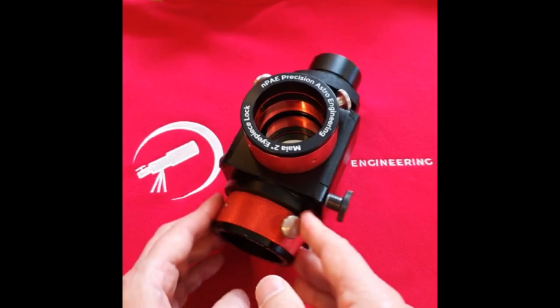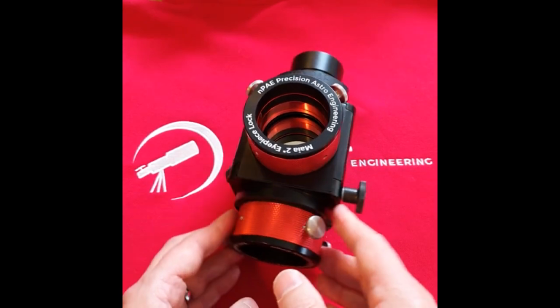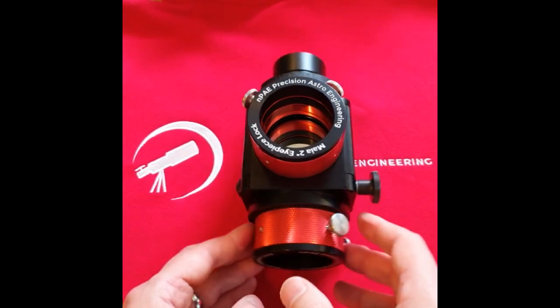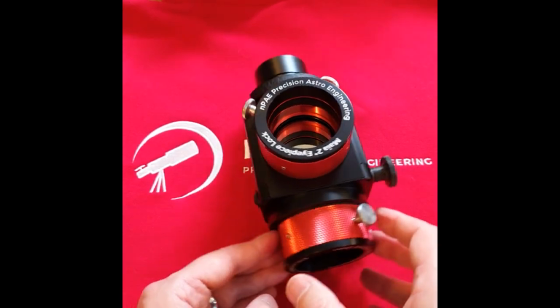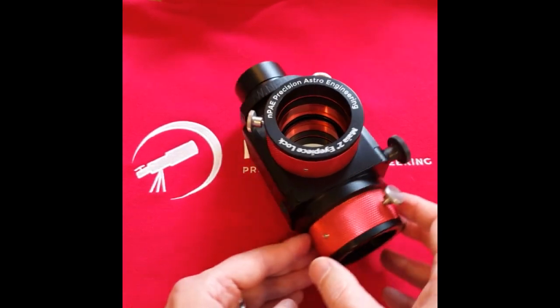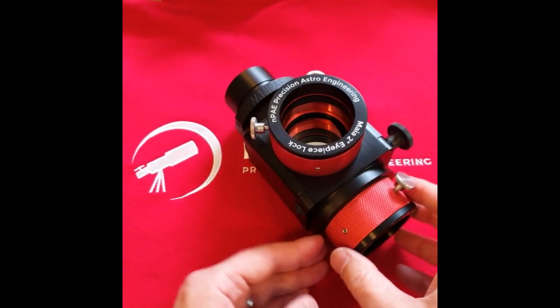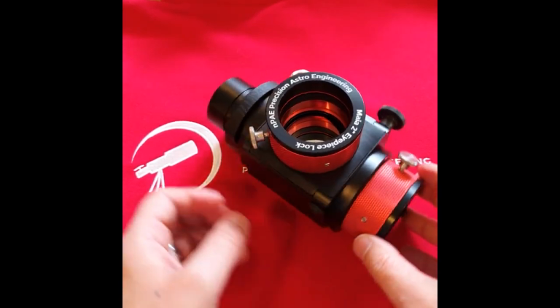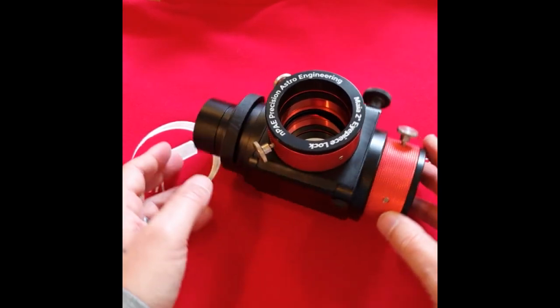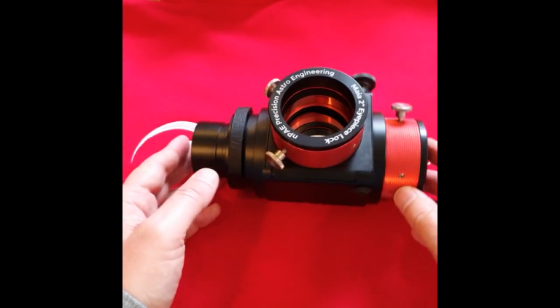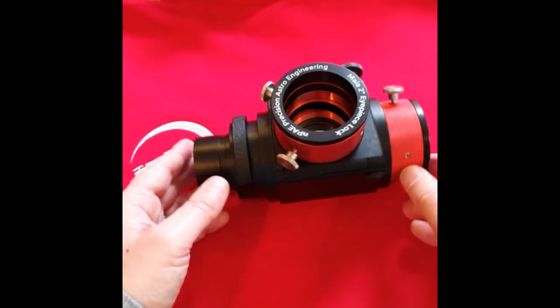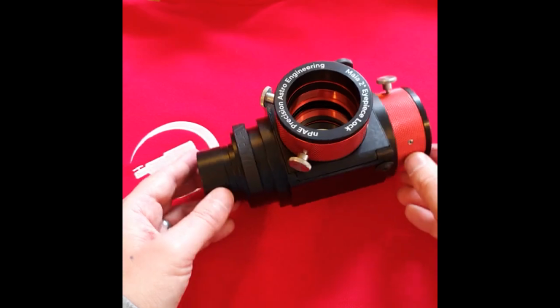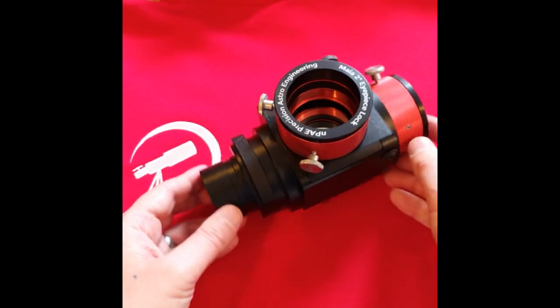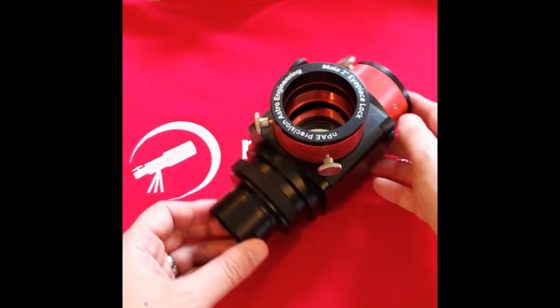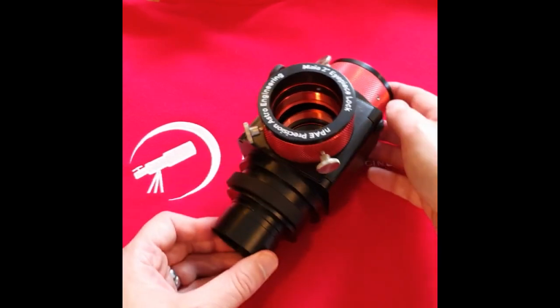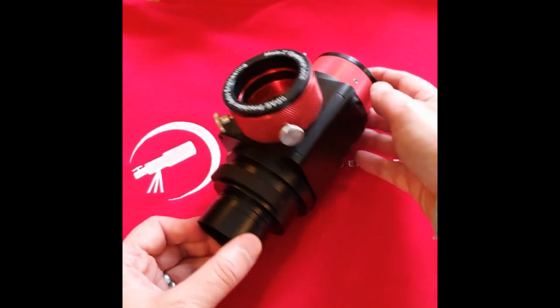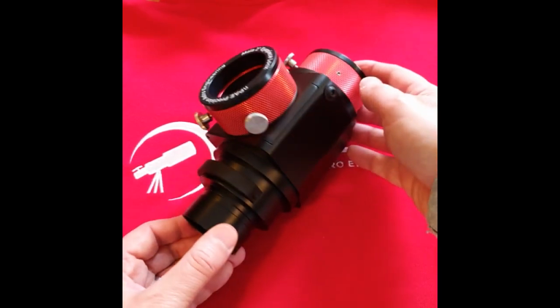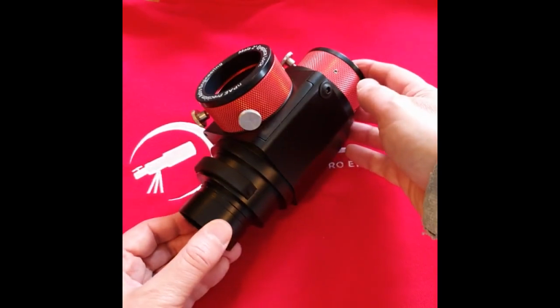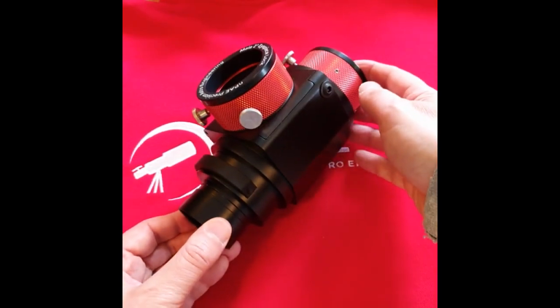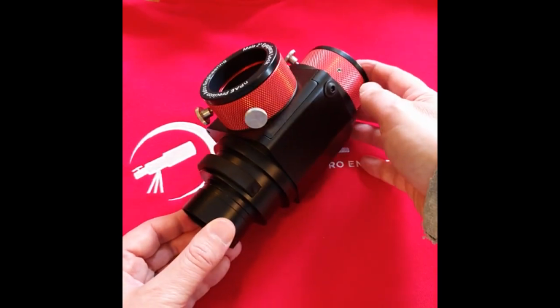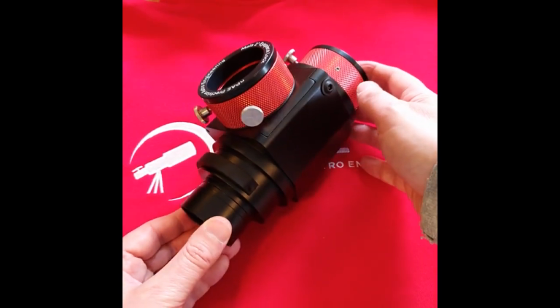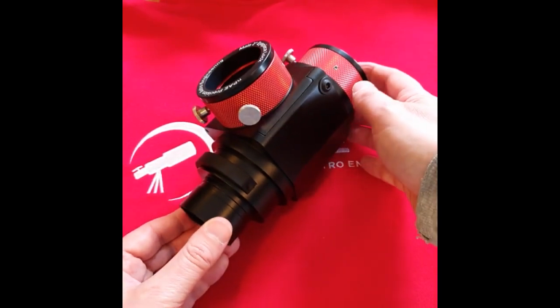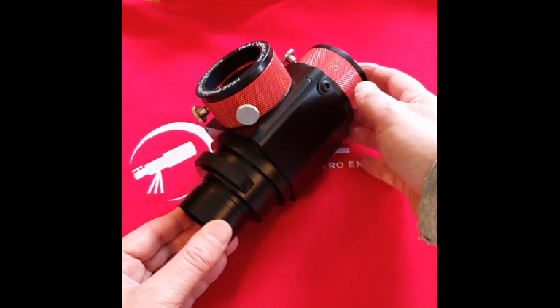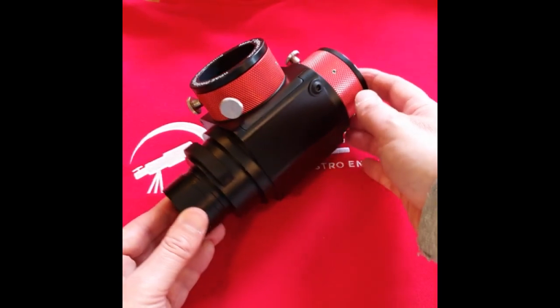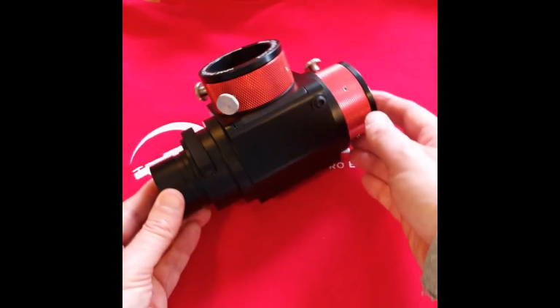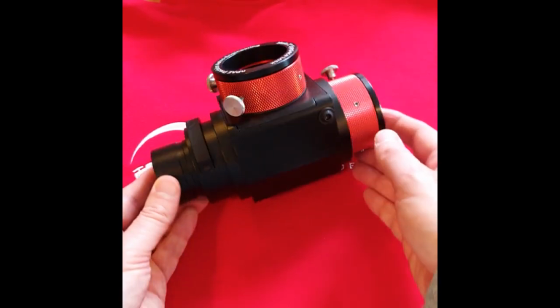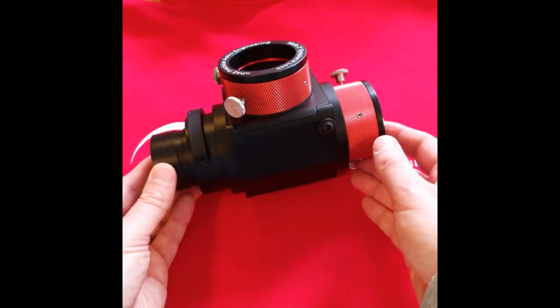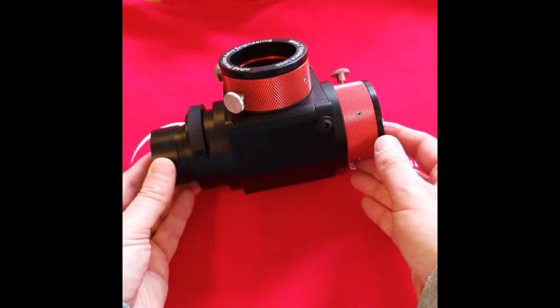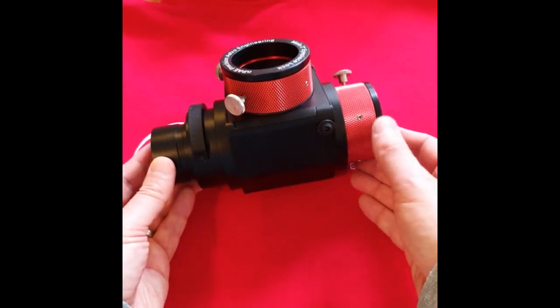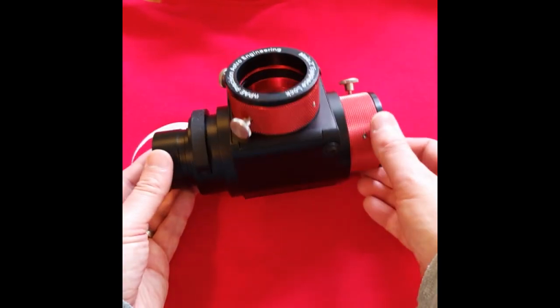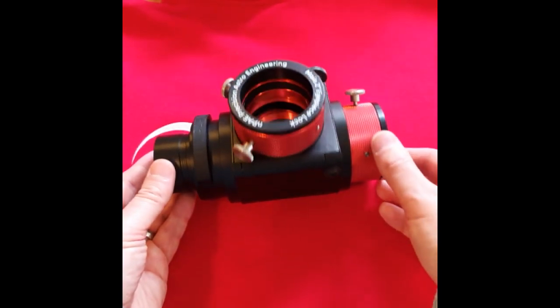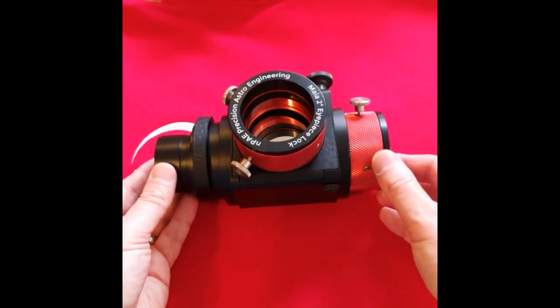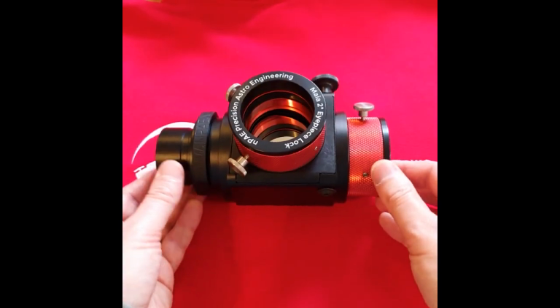And that is the ENPEI 2-inch star diagonal.